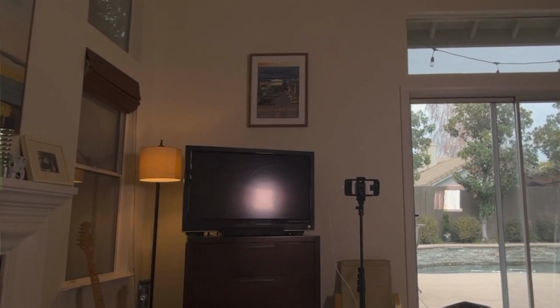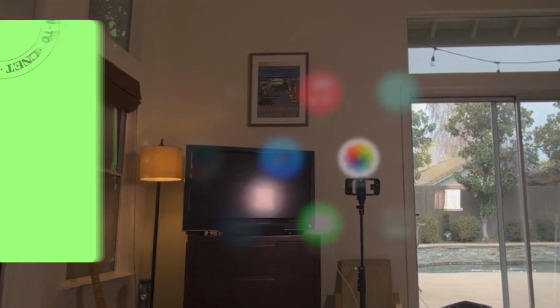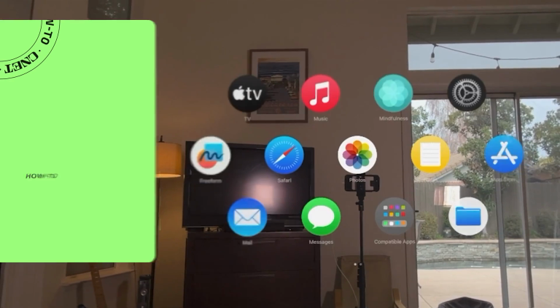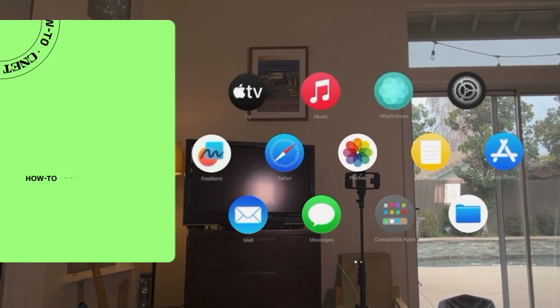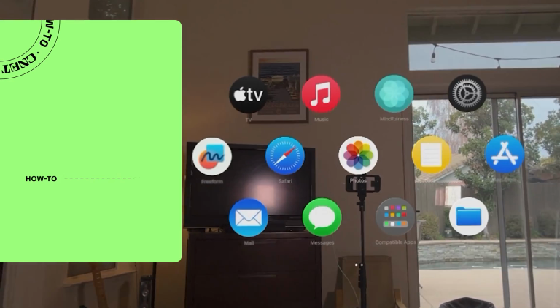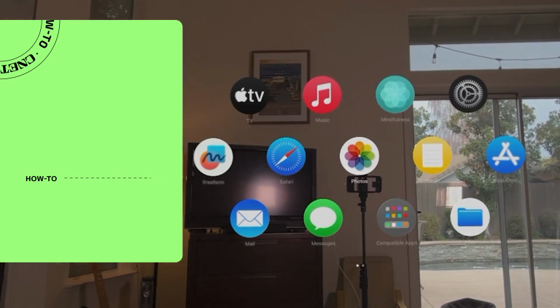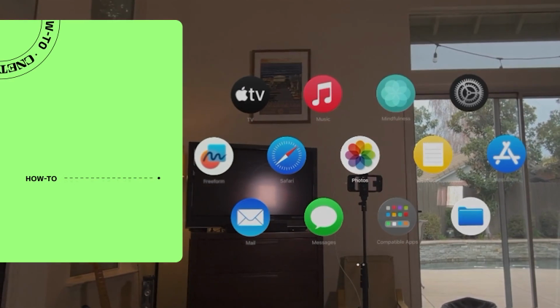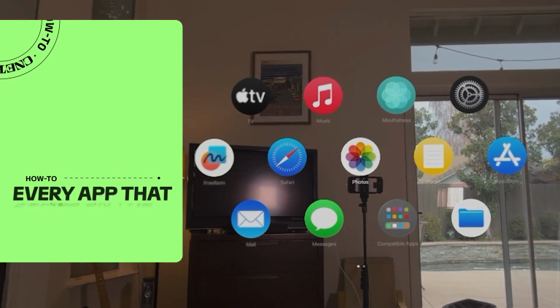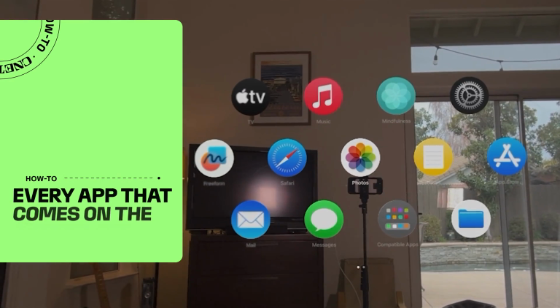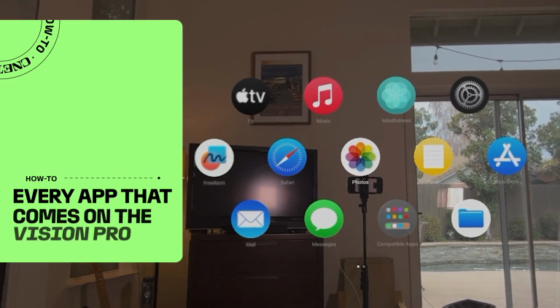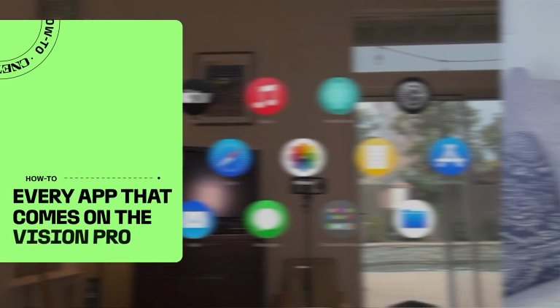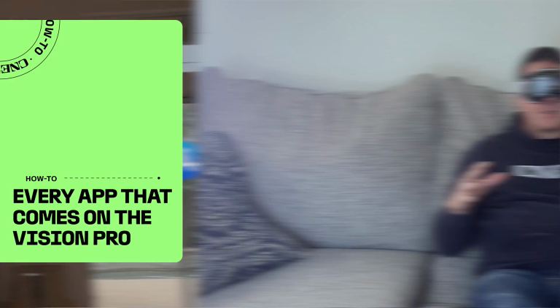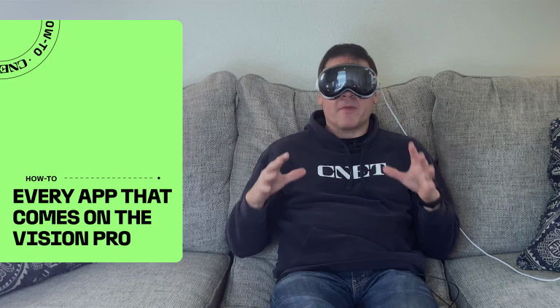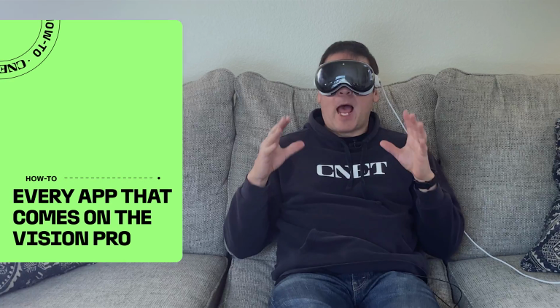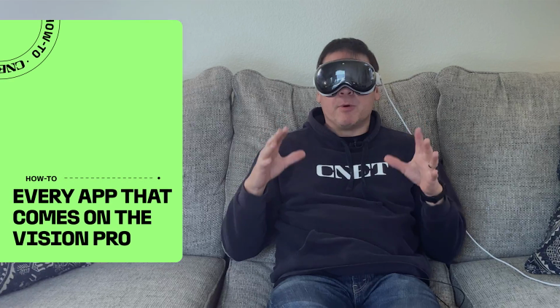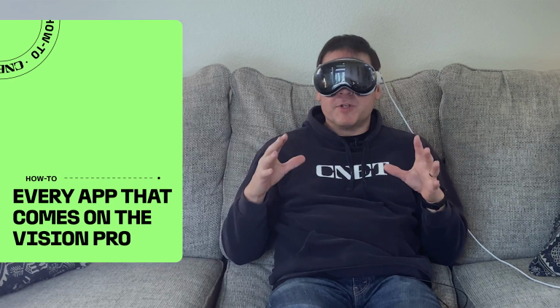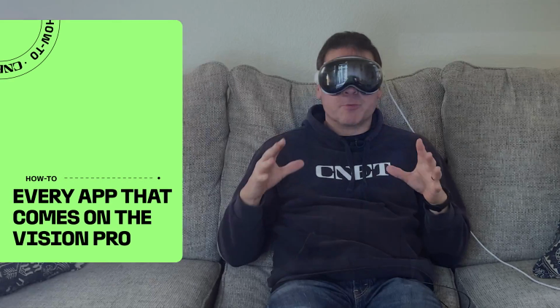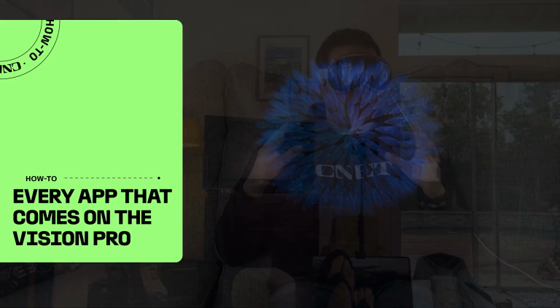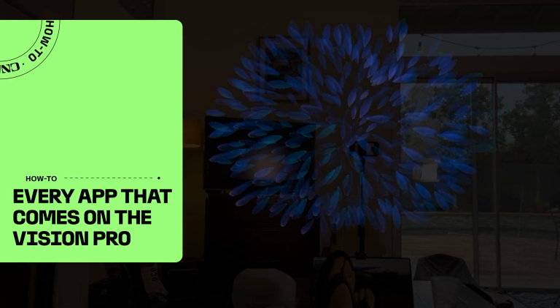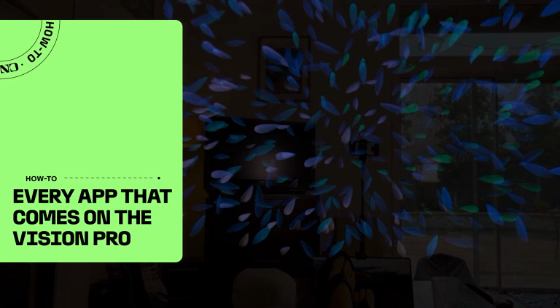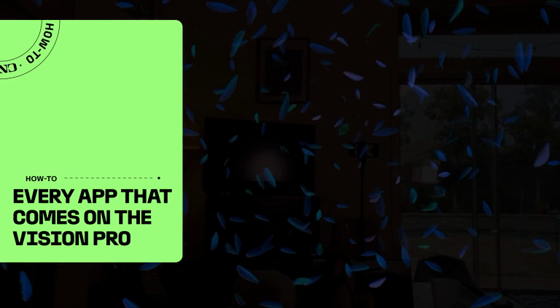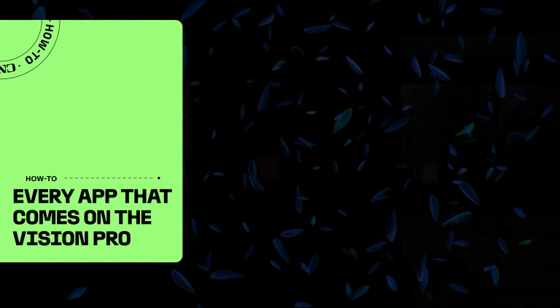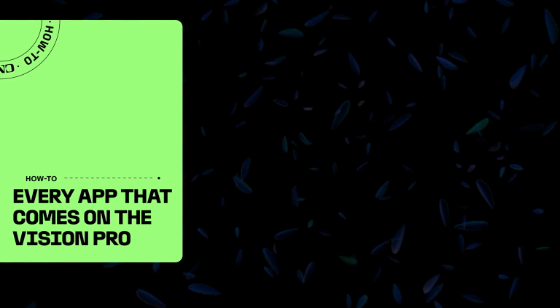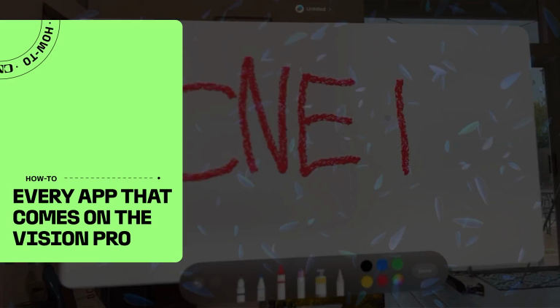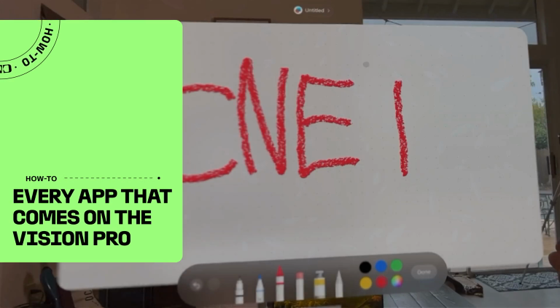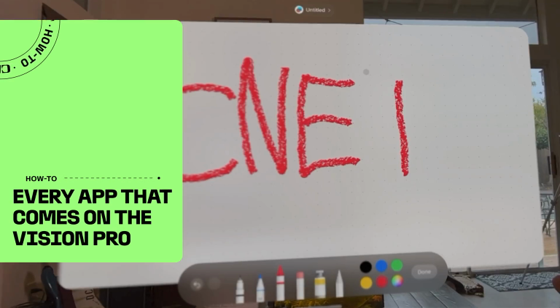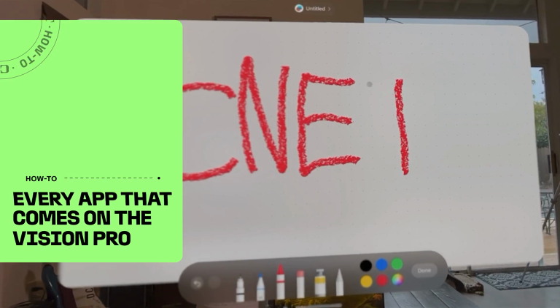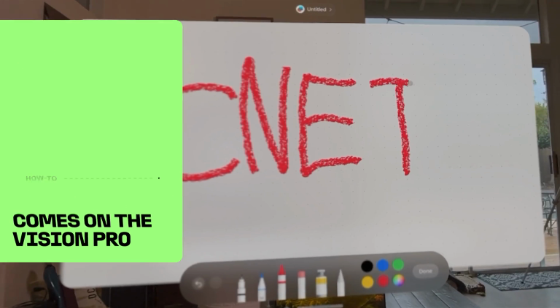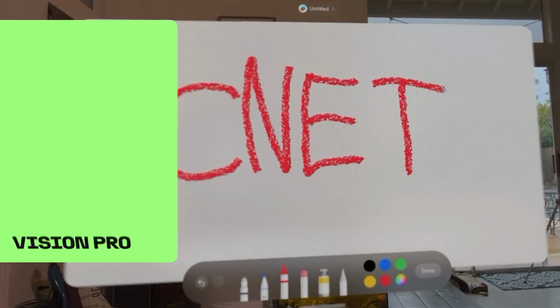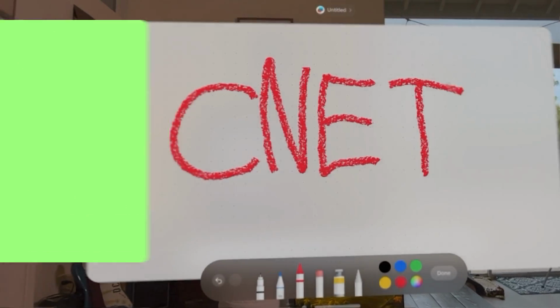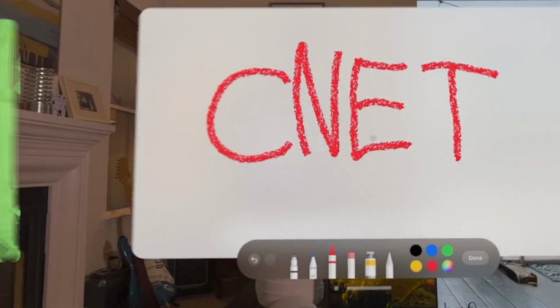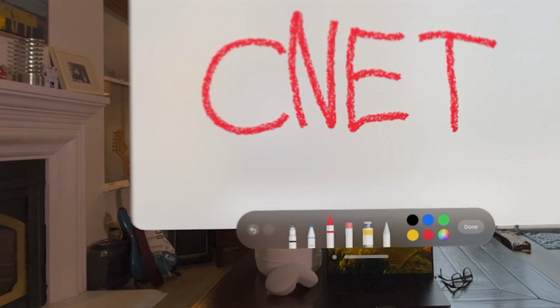Today I'm going to show you all the native apps on the Apple Vision Pro and do a quick walkthrough of how to use them.